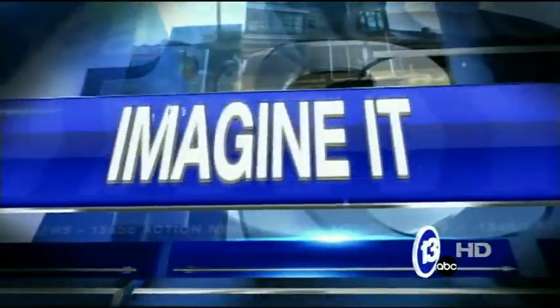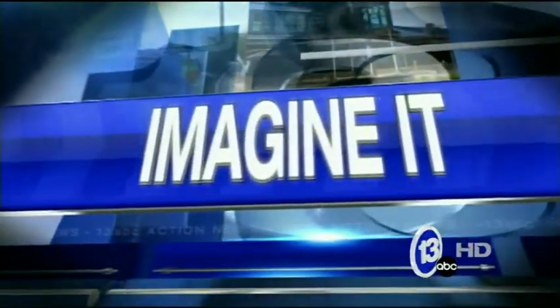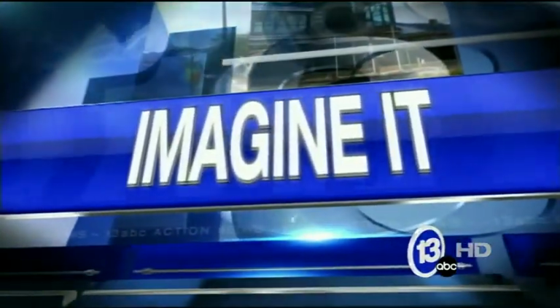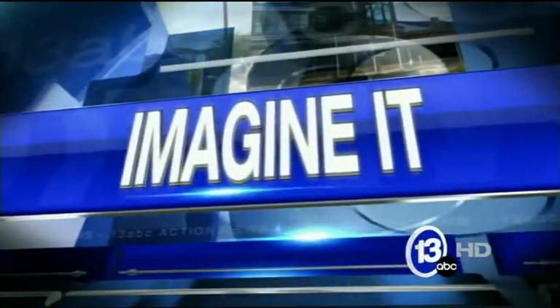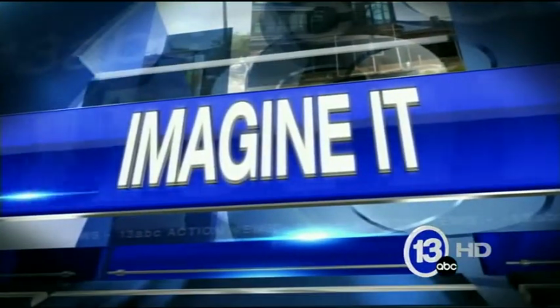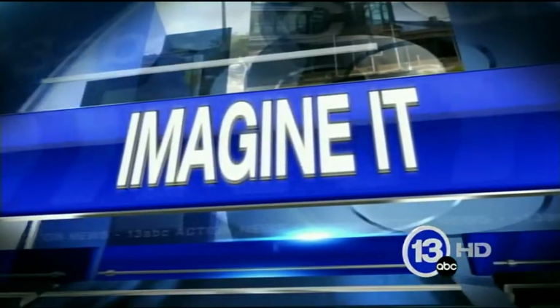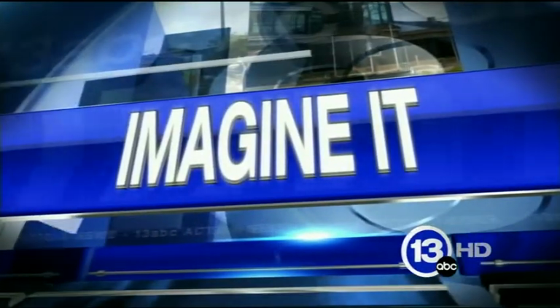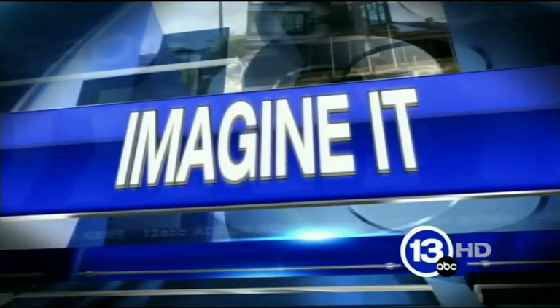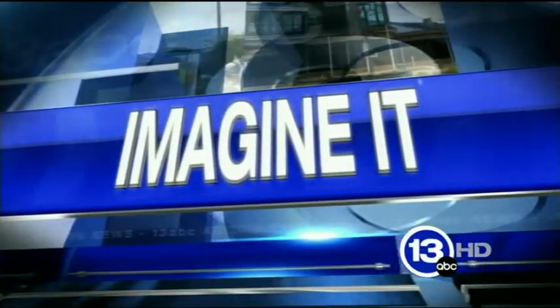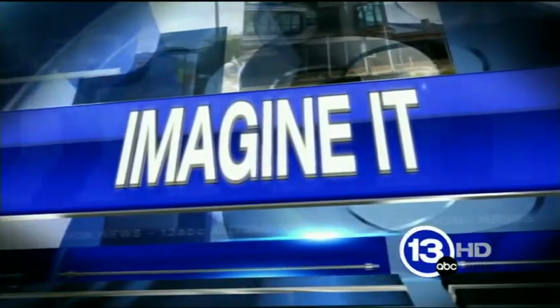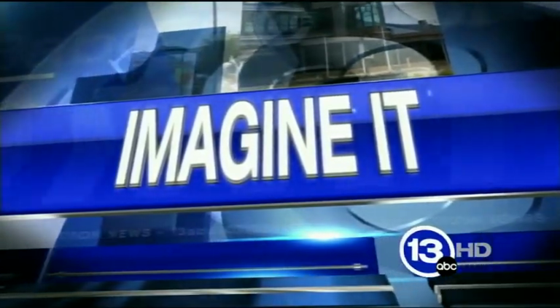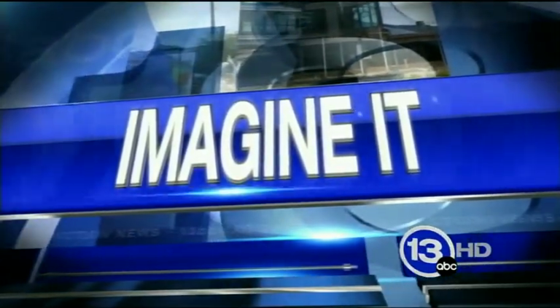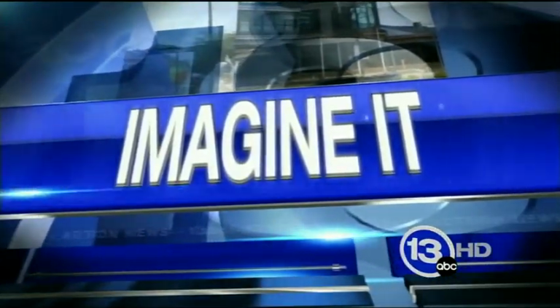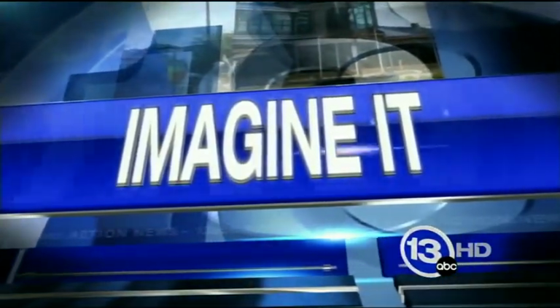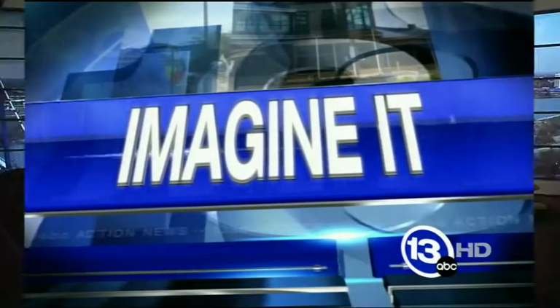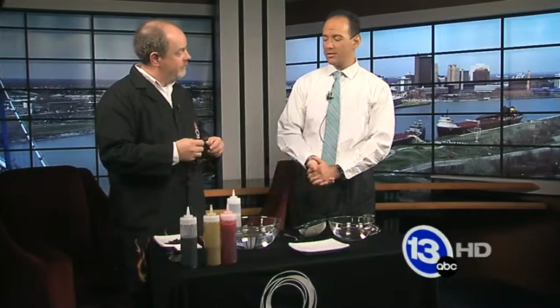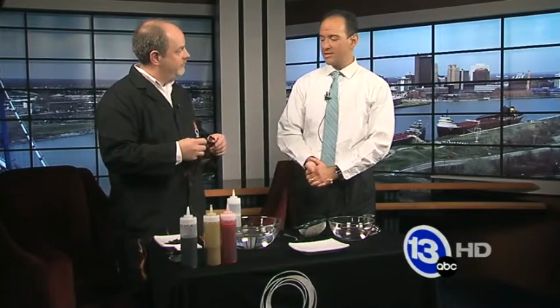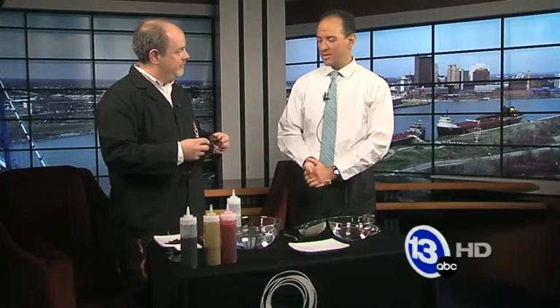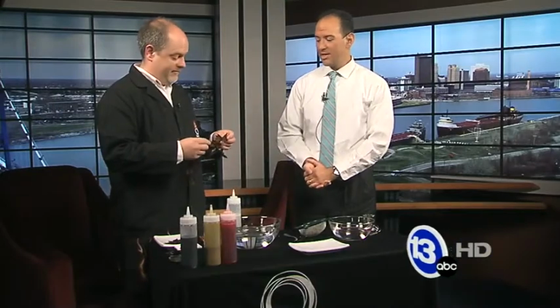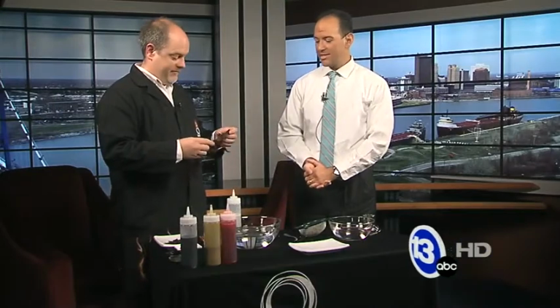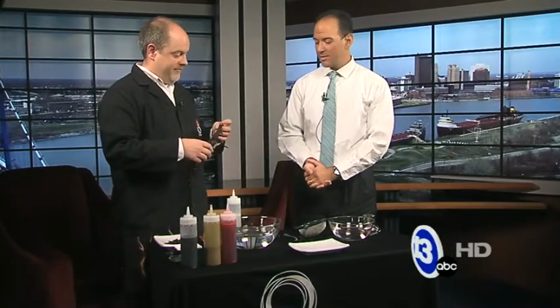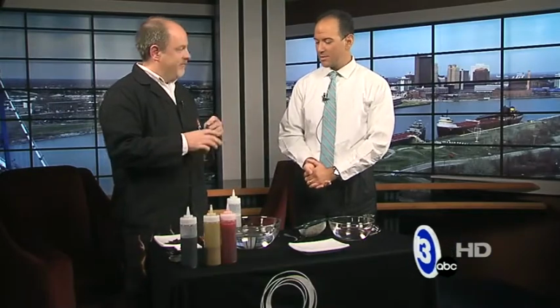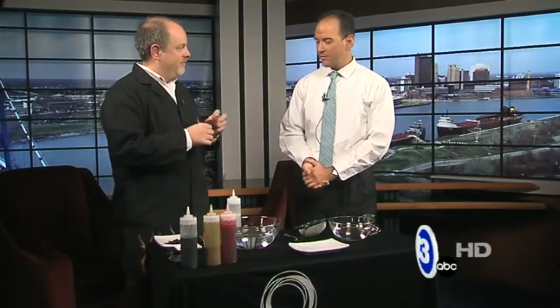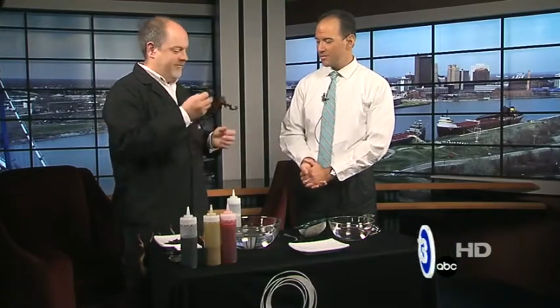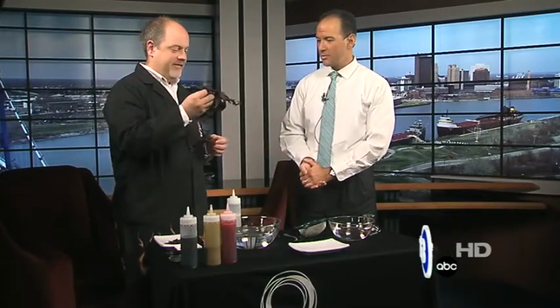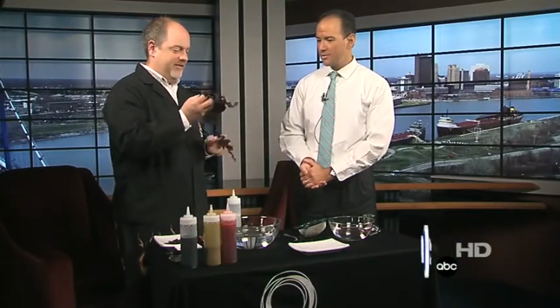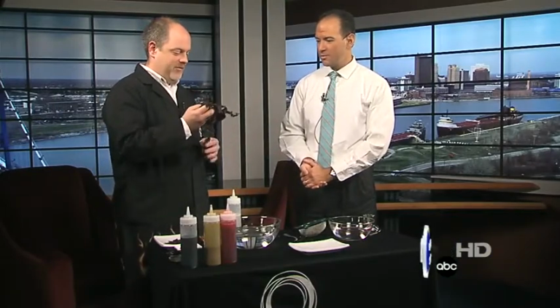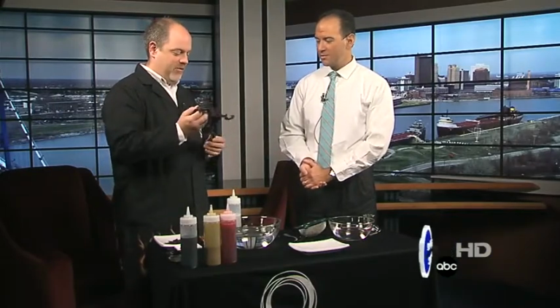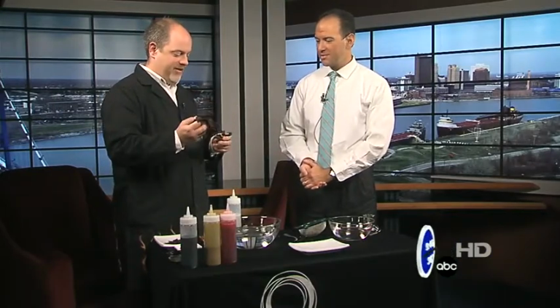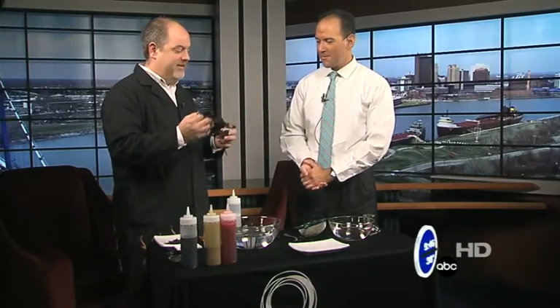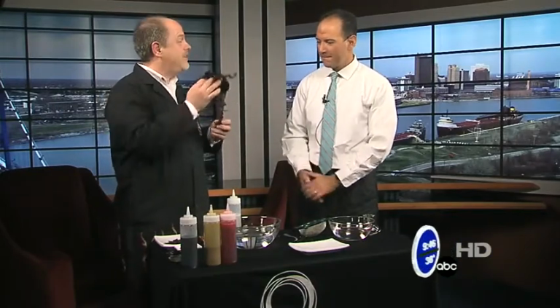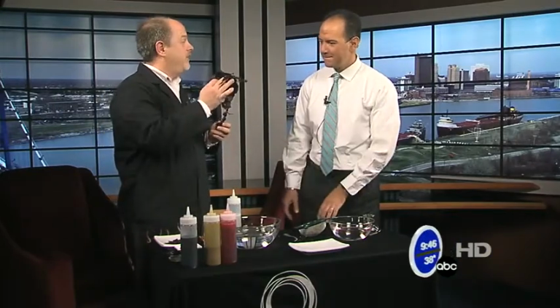Time now to imagine it with the chief scientist from the Imagination Station, Carl Nelson. He's got something crunchy for us. Good morning to you. What is this? Good morning. This is seaweed.